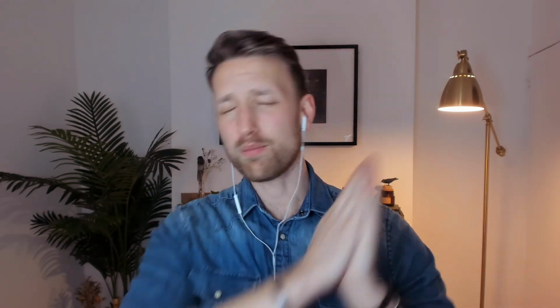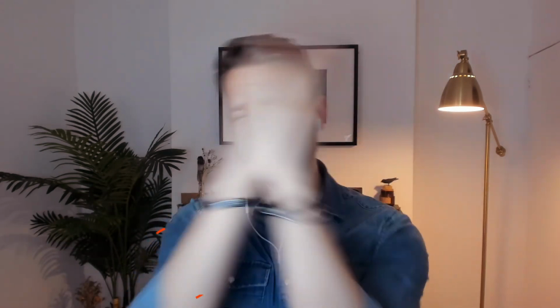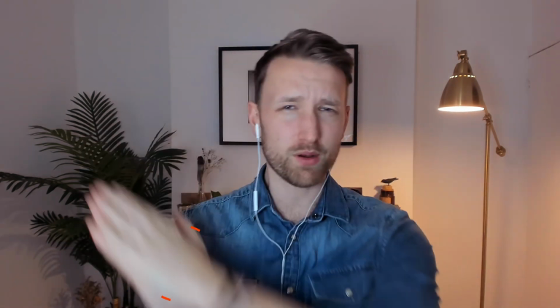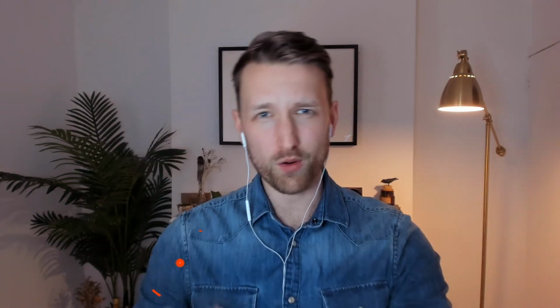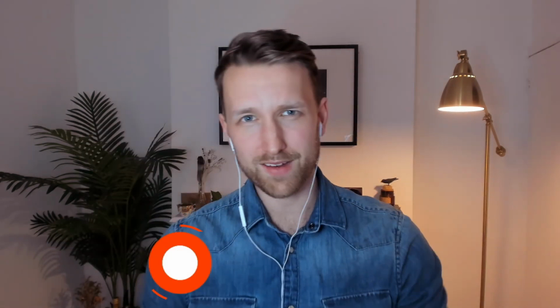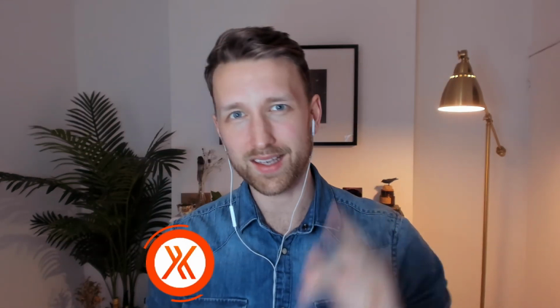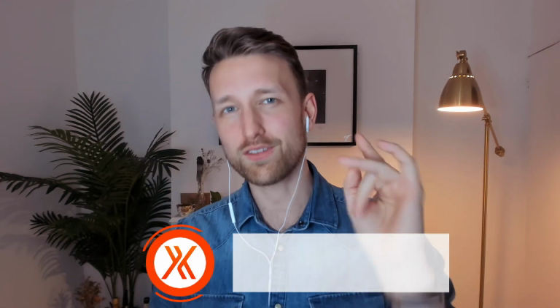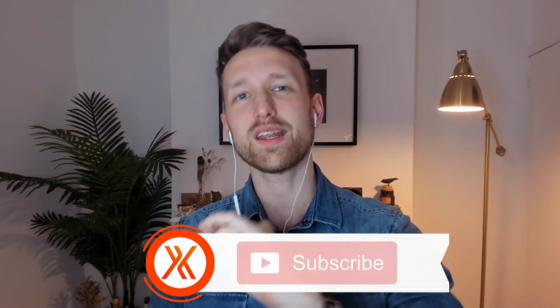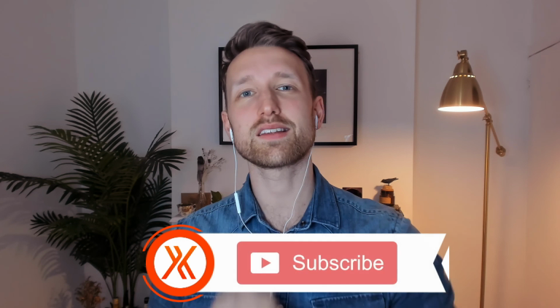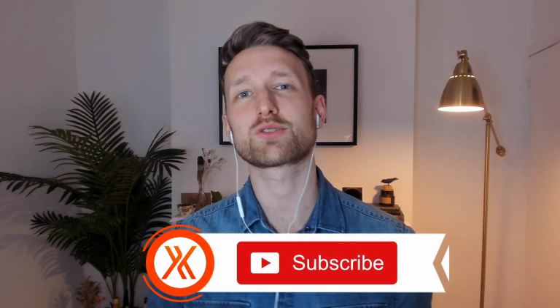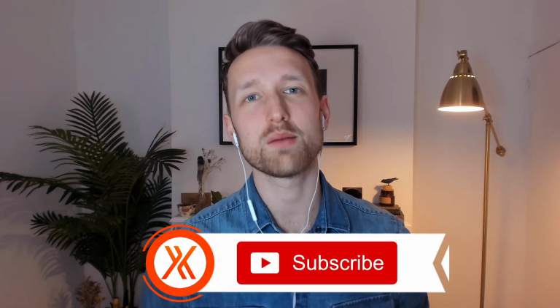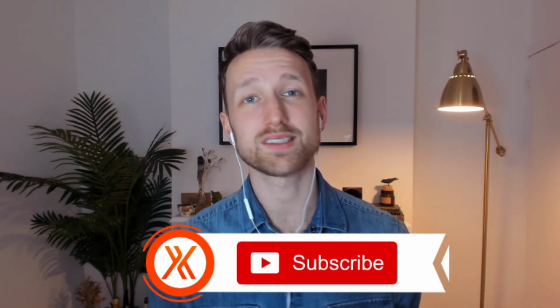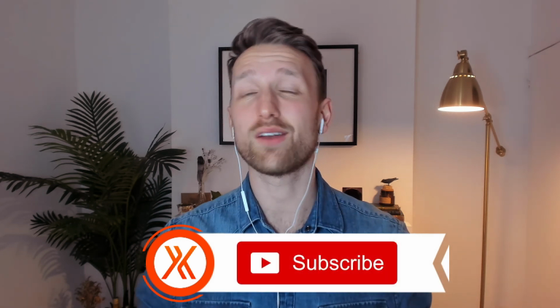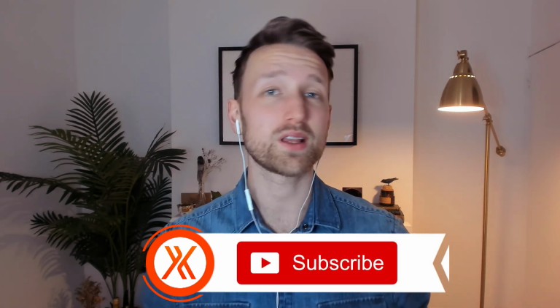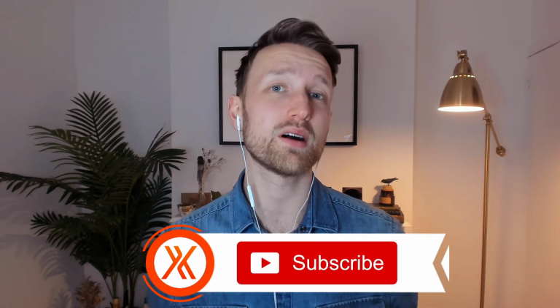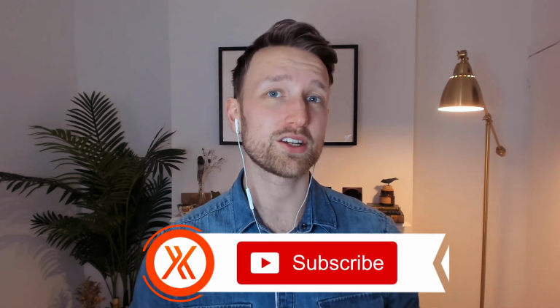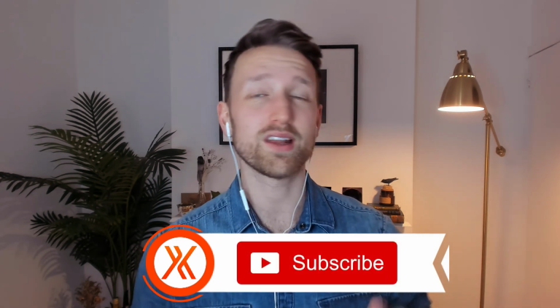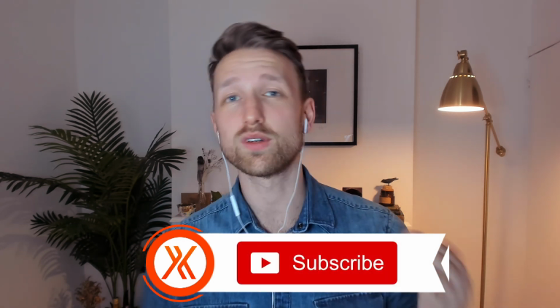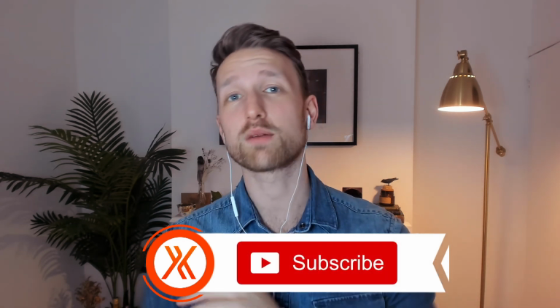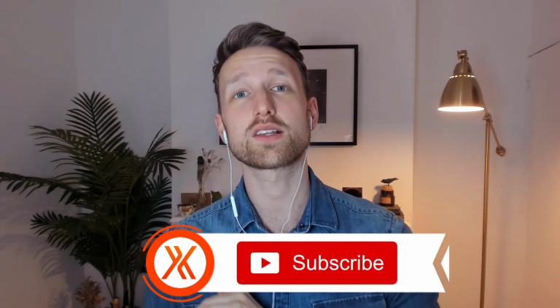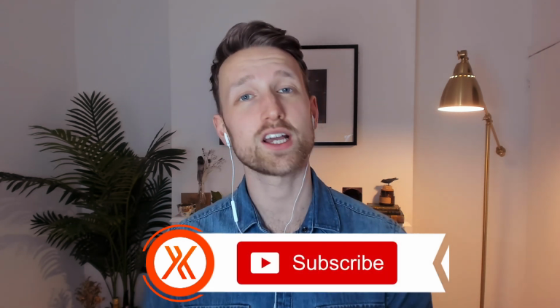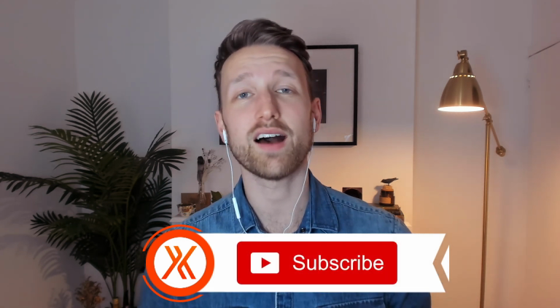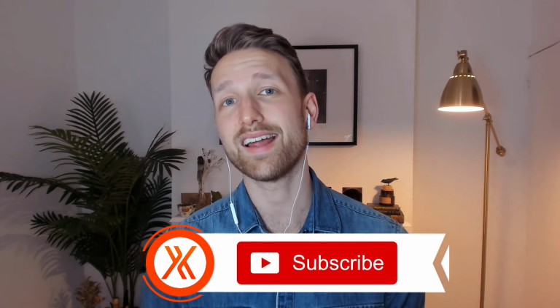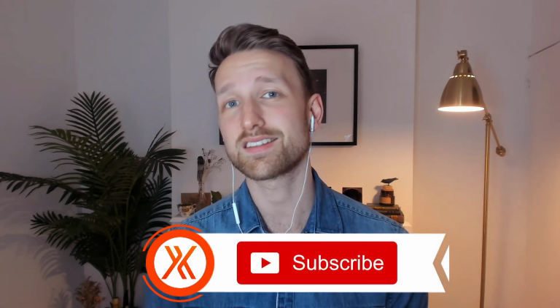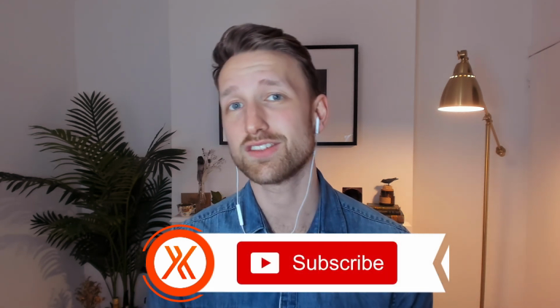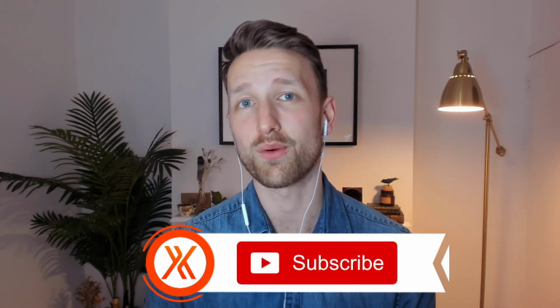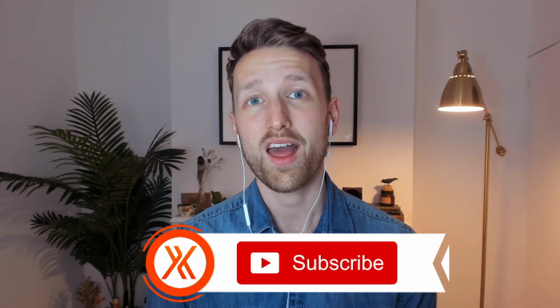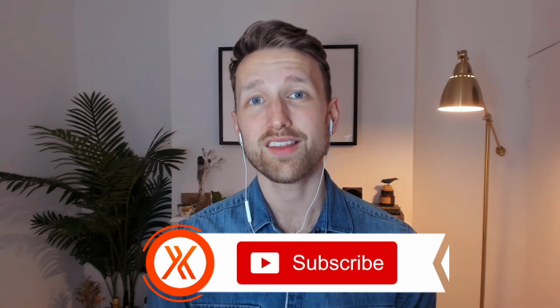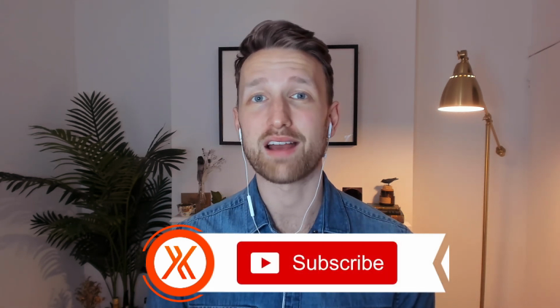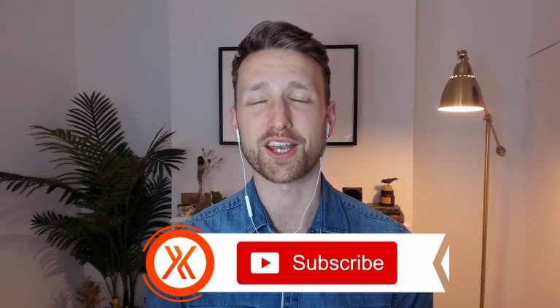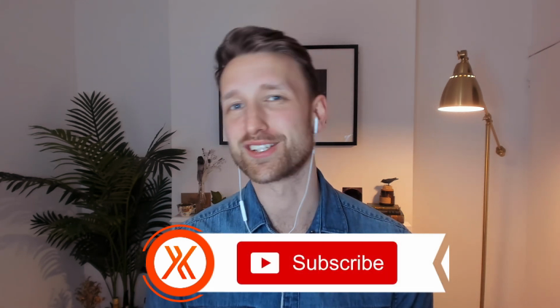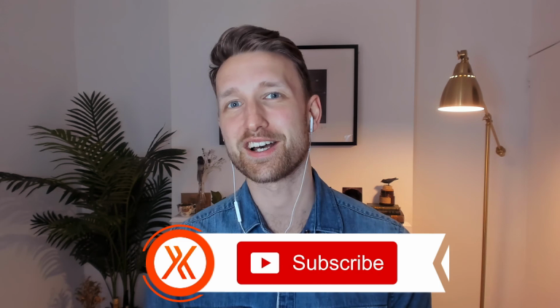But before anything, if you could hit the subscribe button and ring the bell icon, it really helps out the channel and lets us know that you're having a good time.